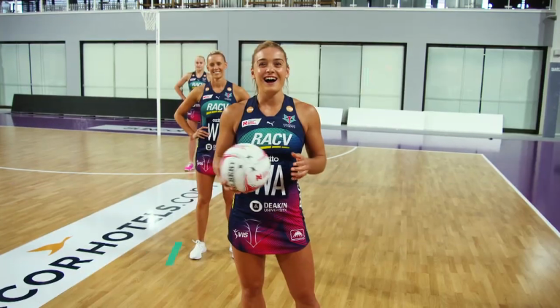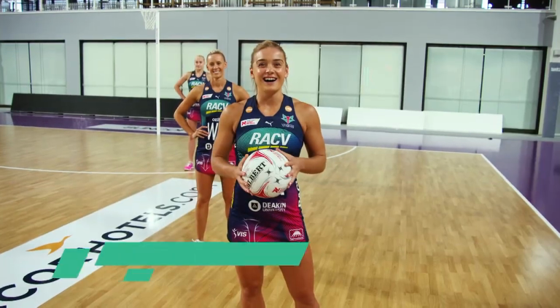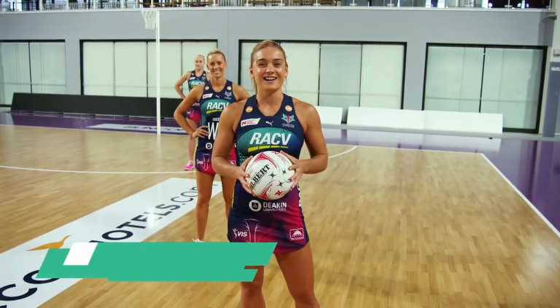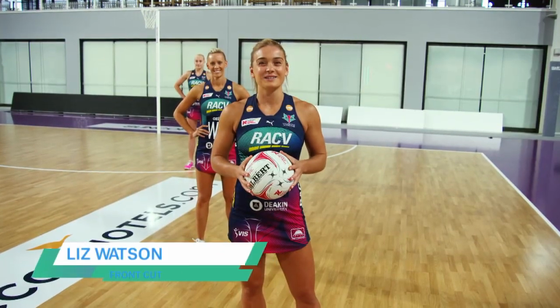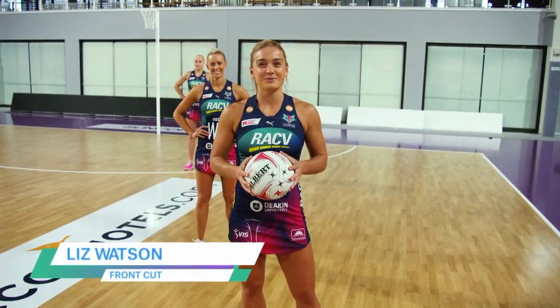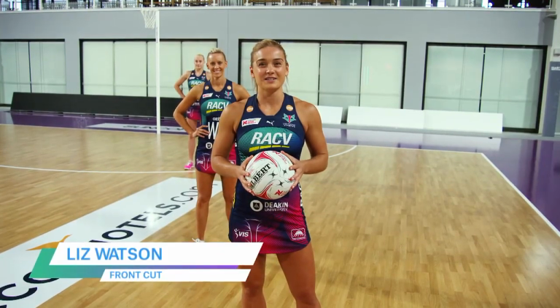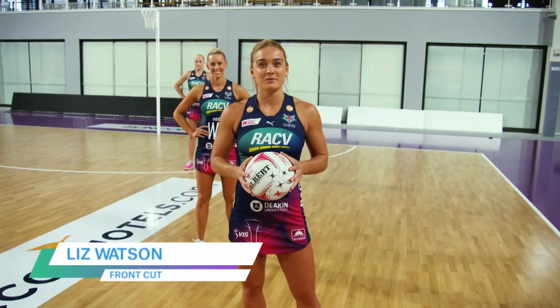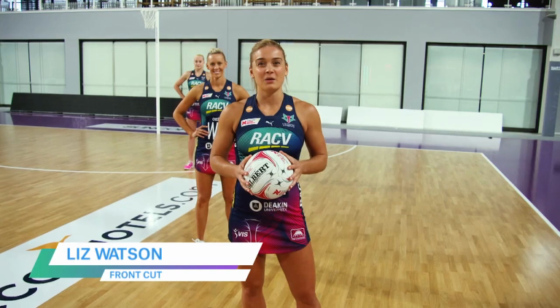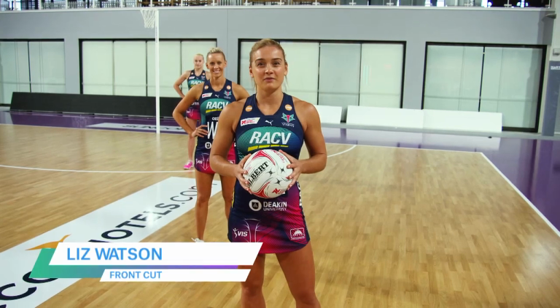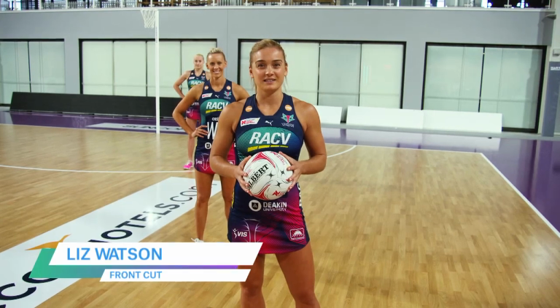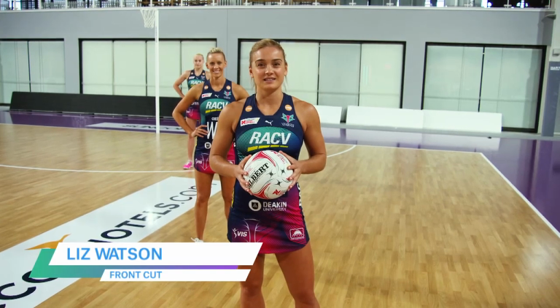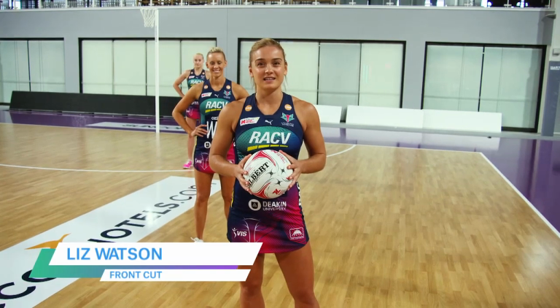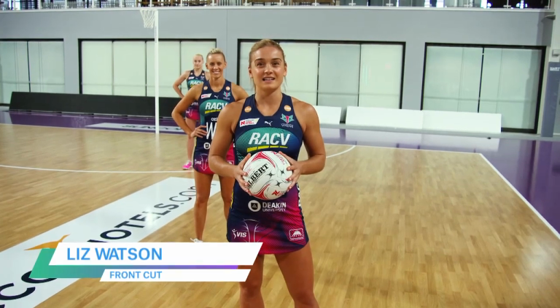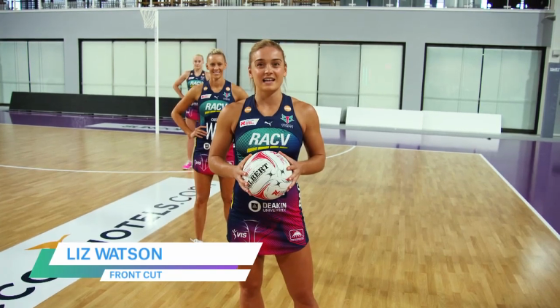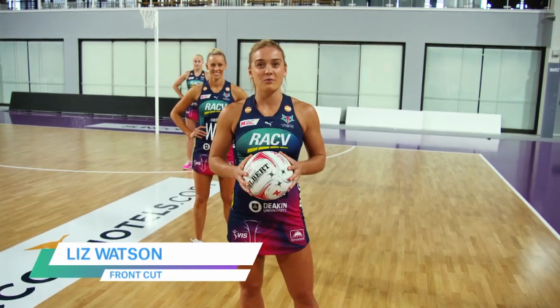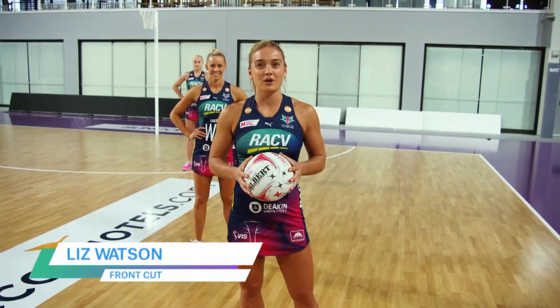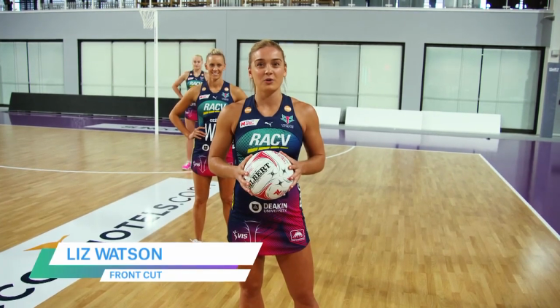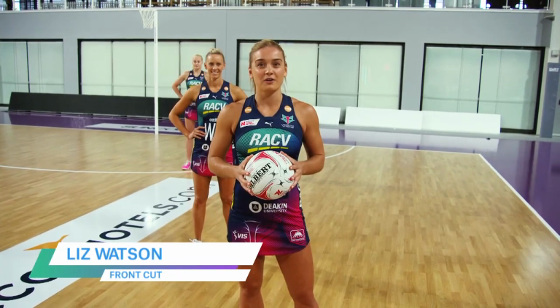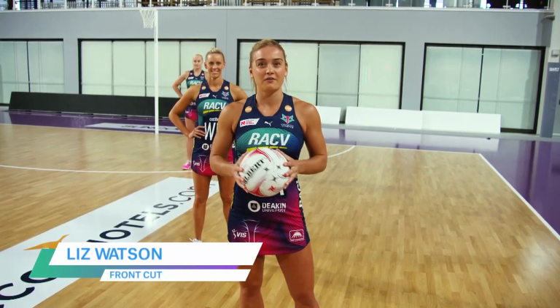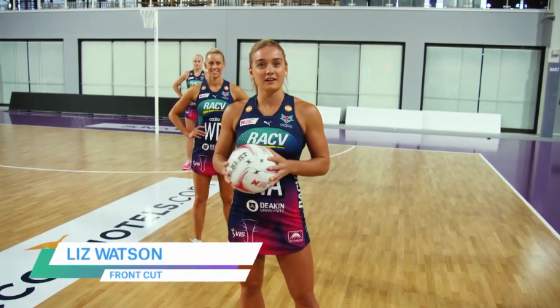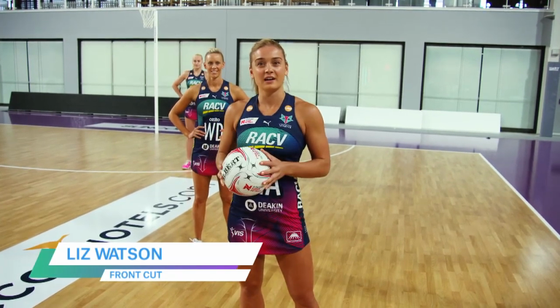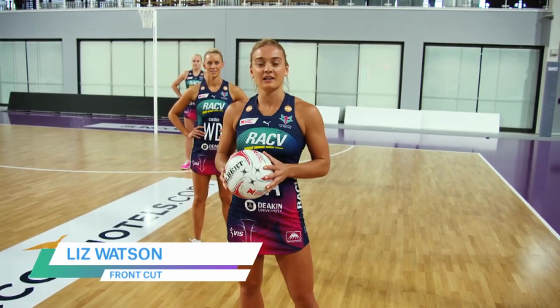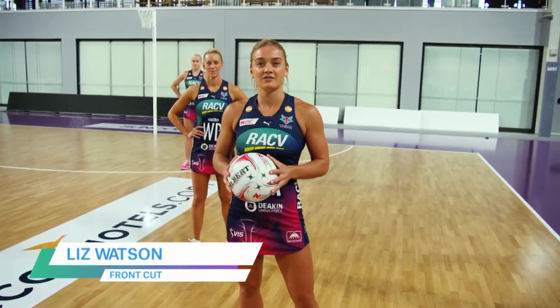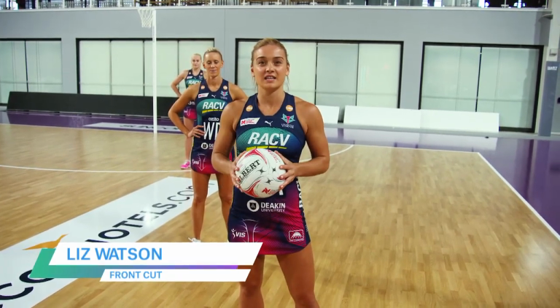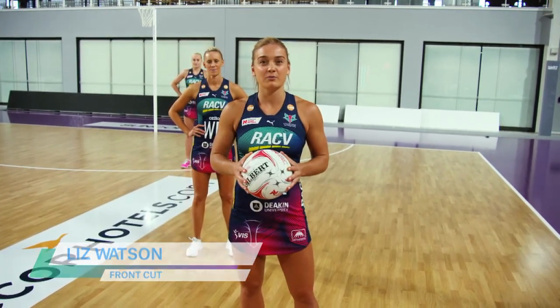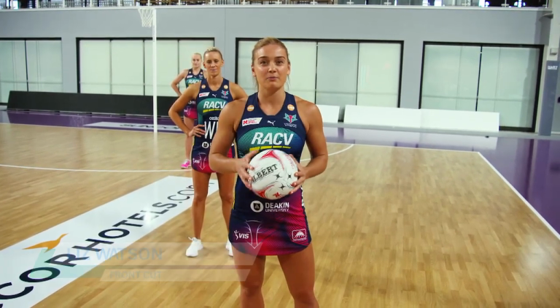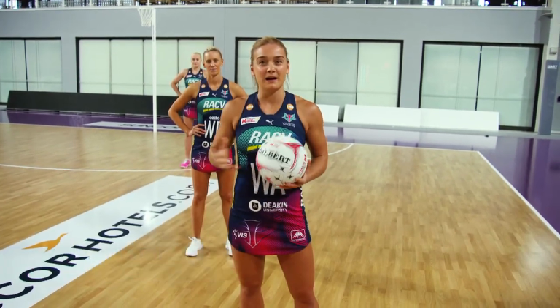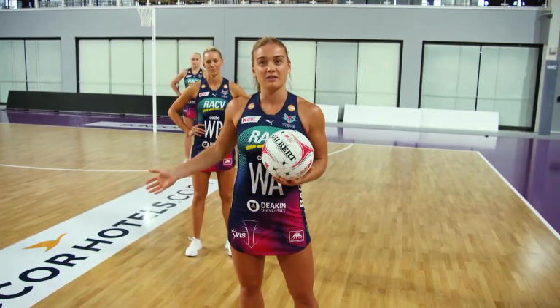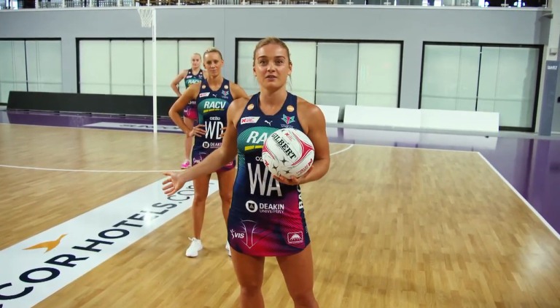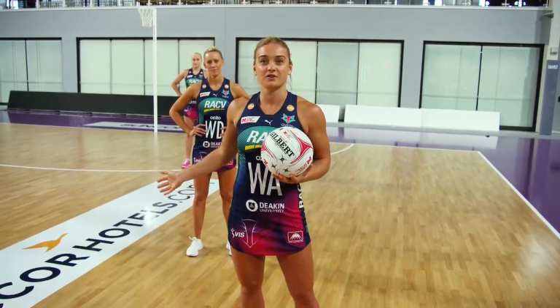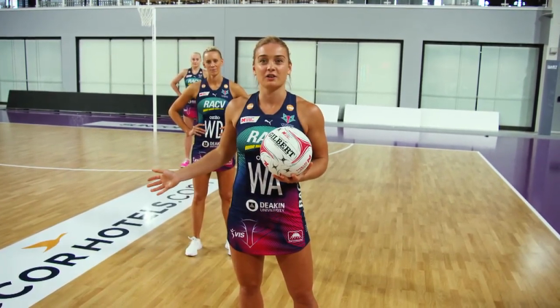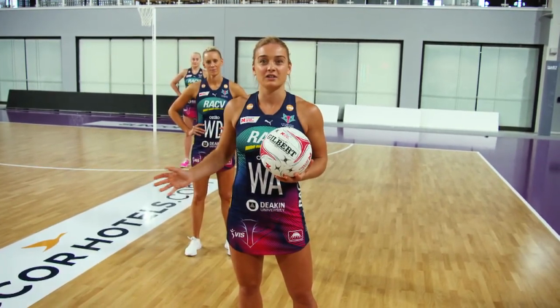Hi, I'm Liz Watson from the Melbourne Vixens and today we're going to work on front cut in to receive the ball back on the circle edge.